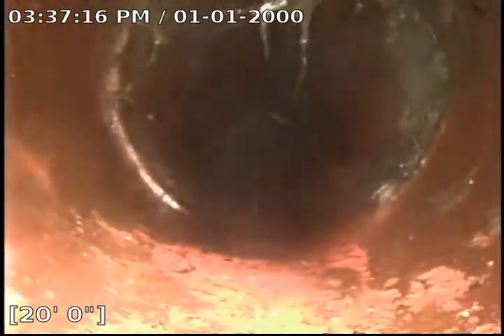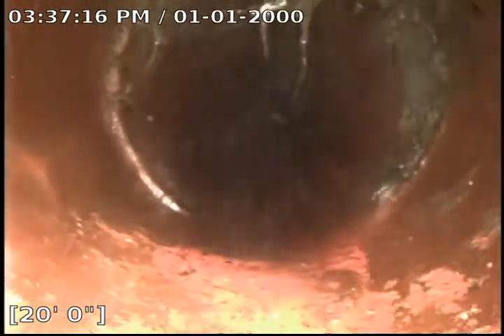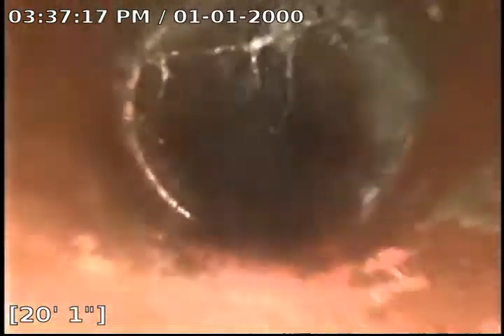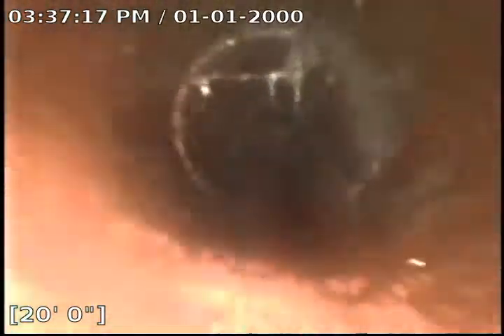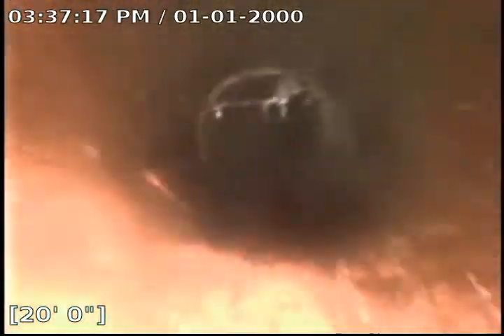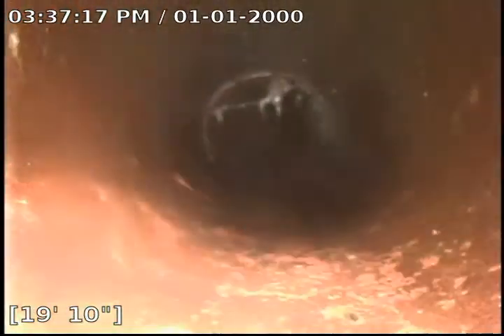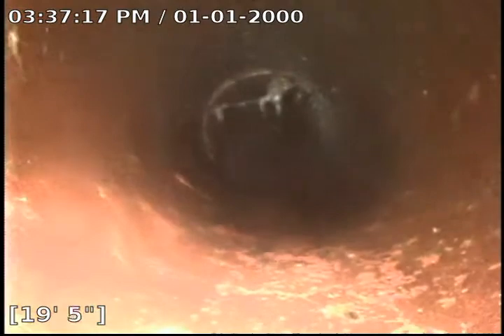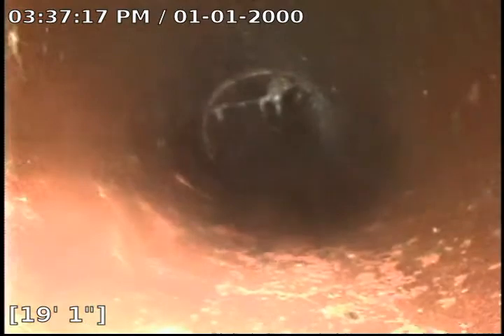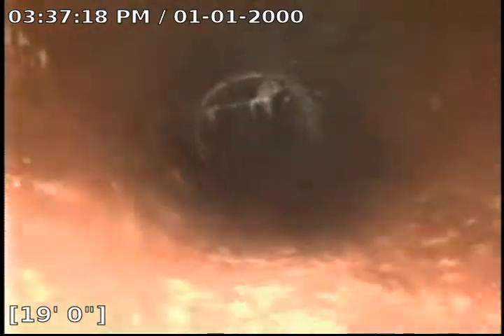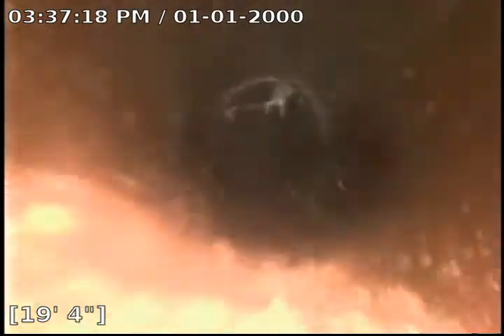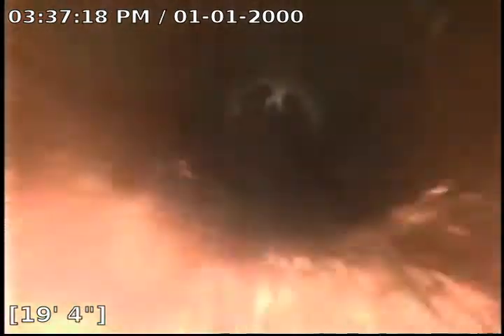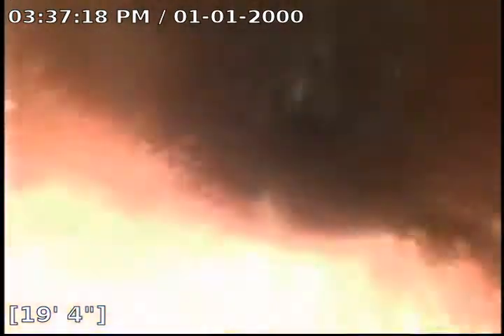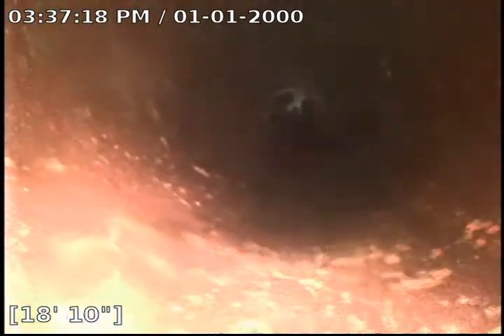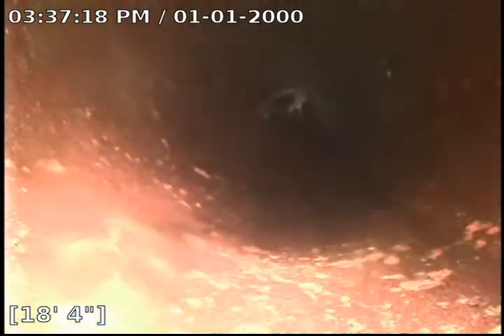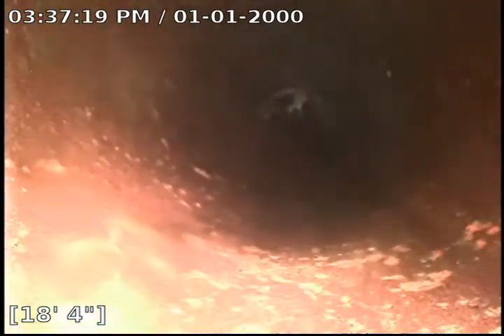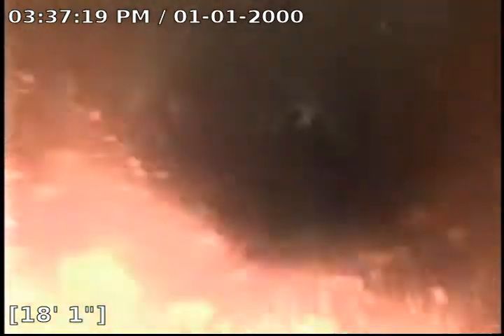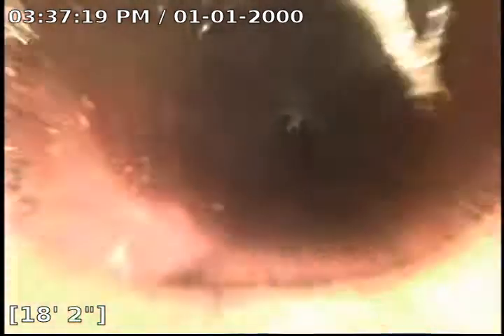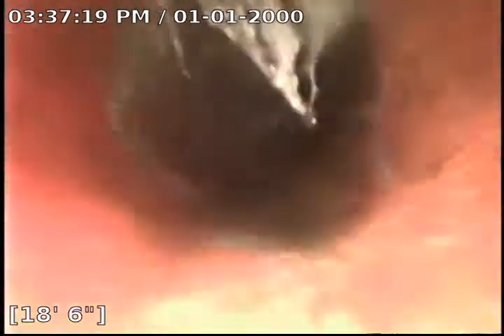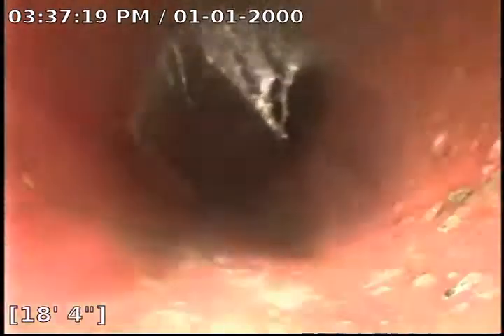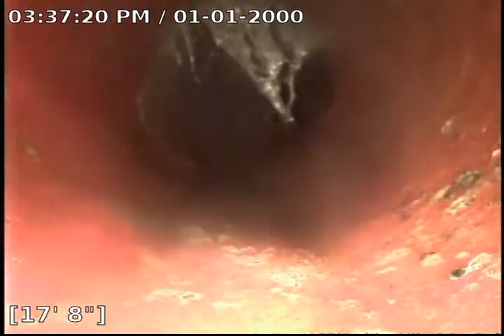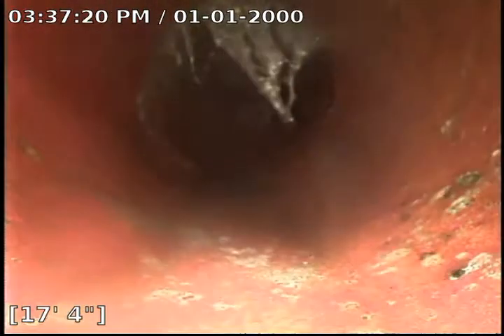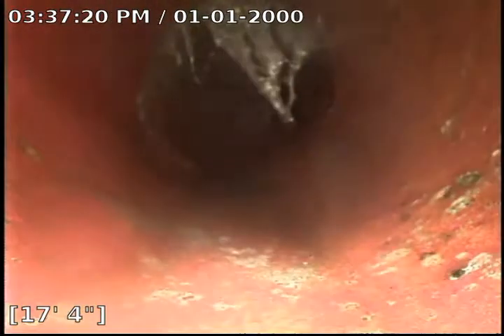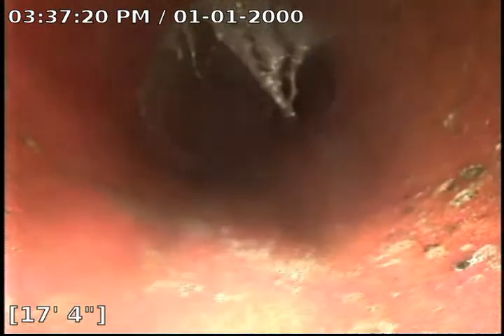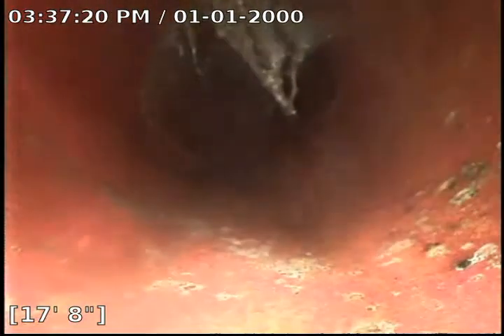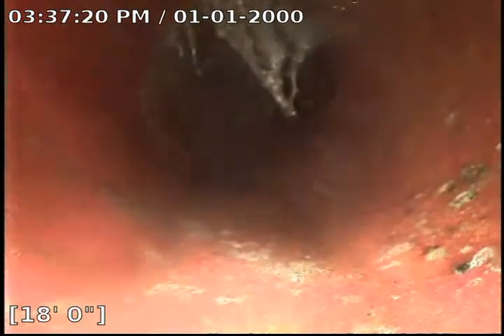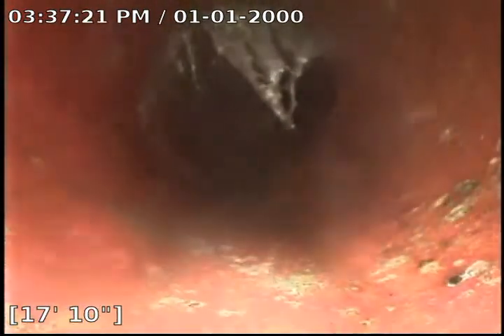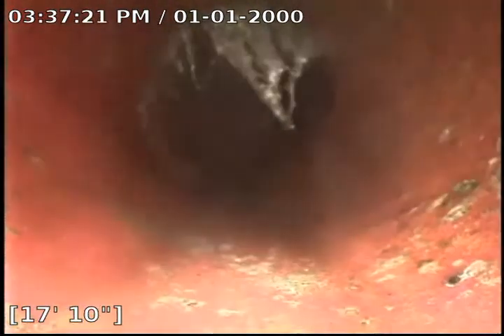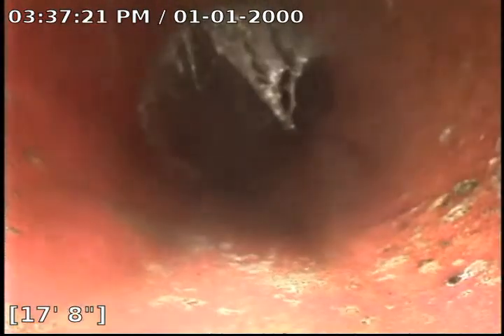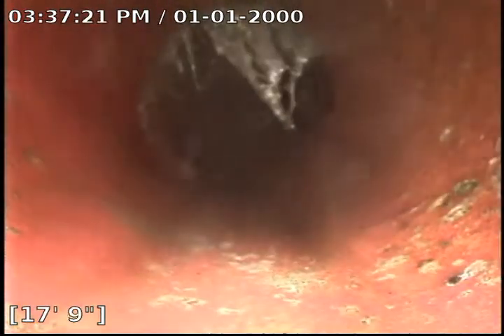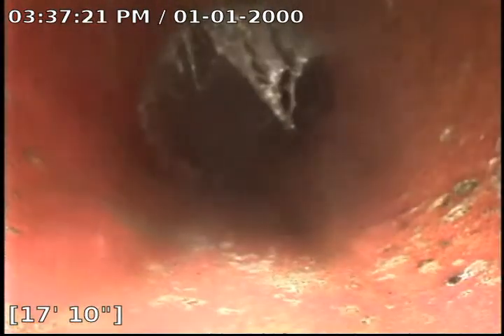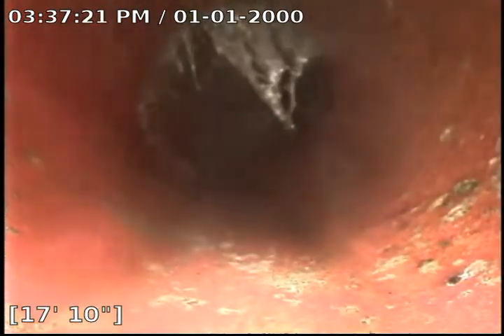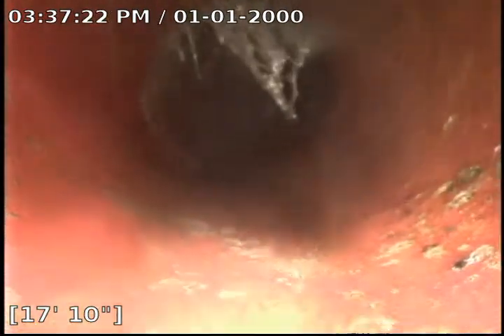We're at 20 feet. The flow is definitely going to be much better now.